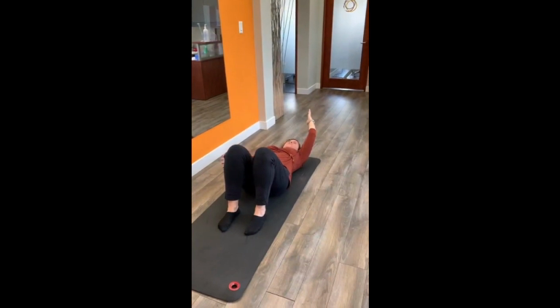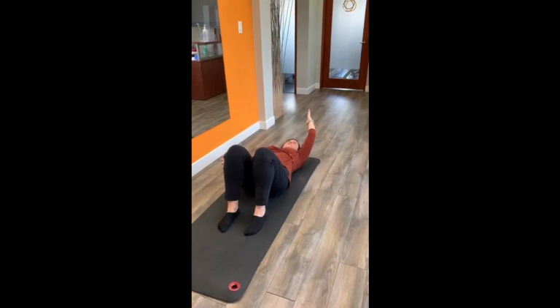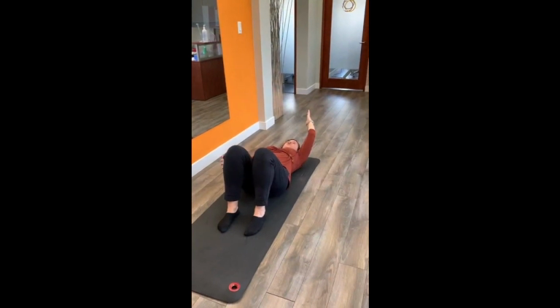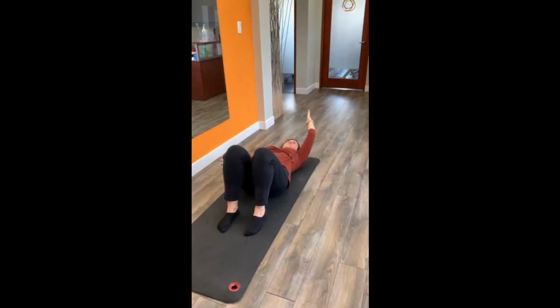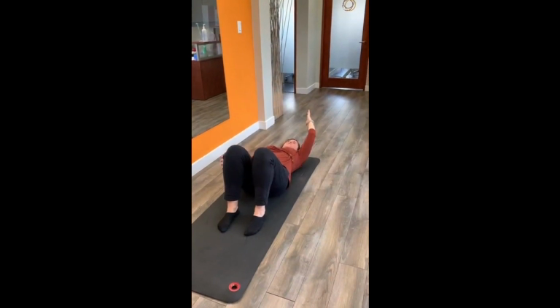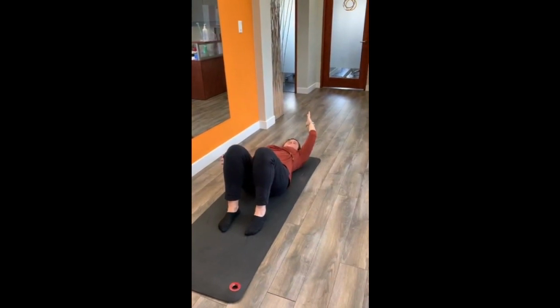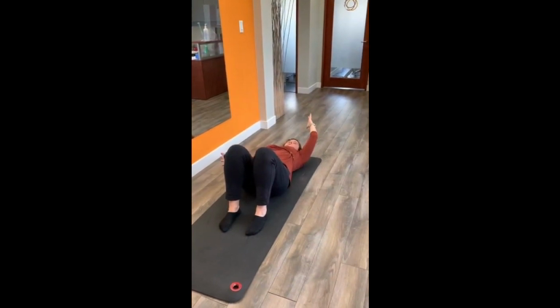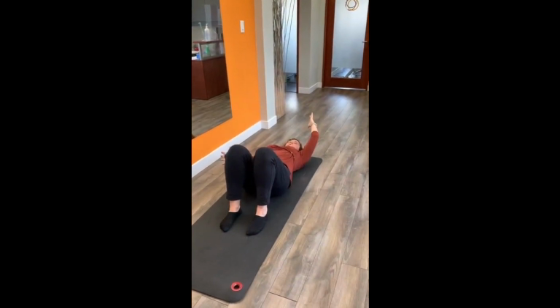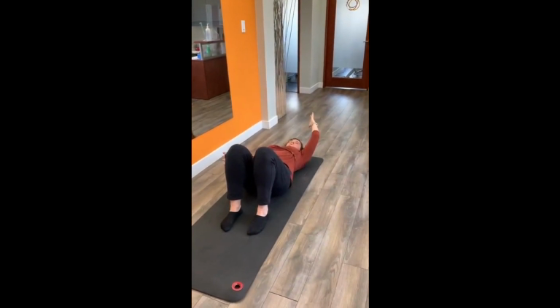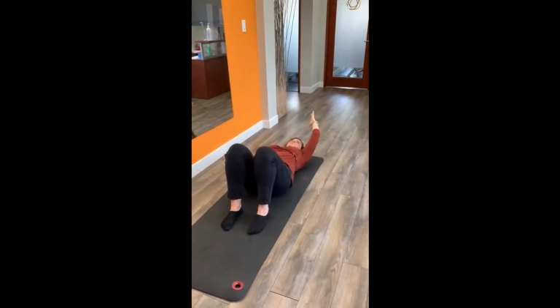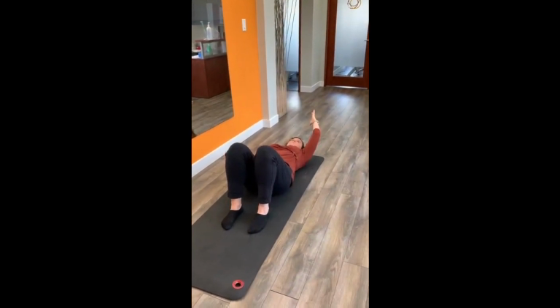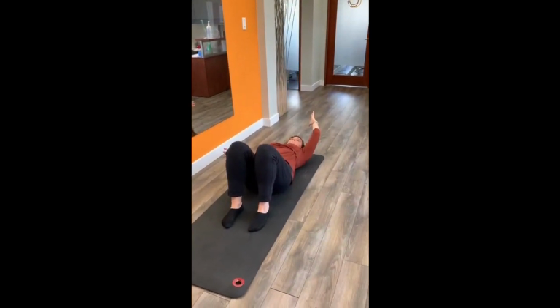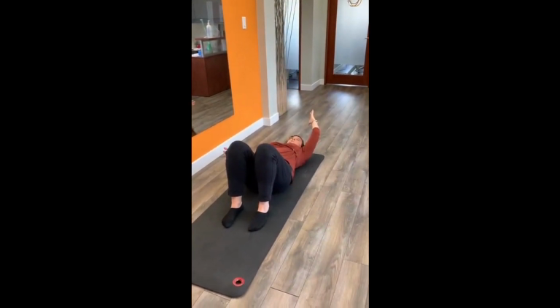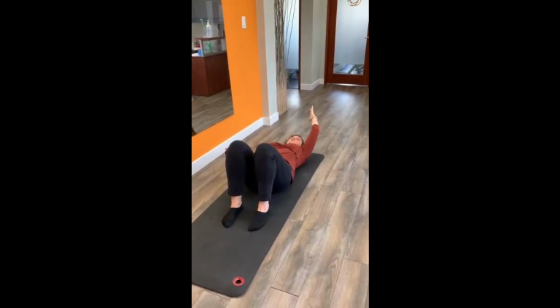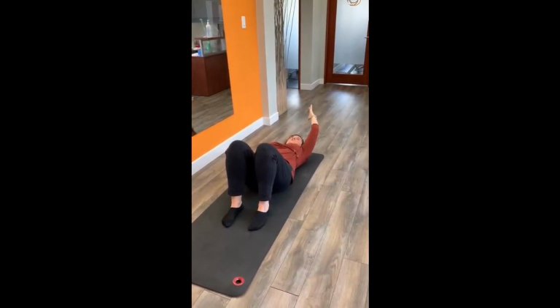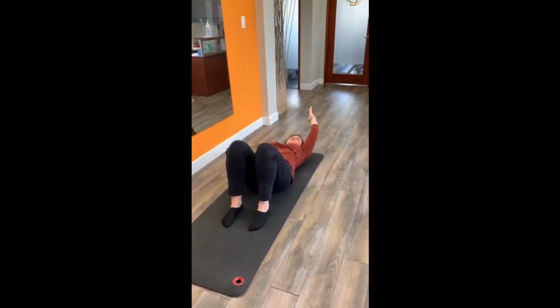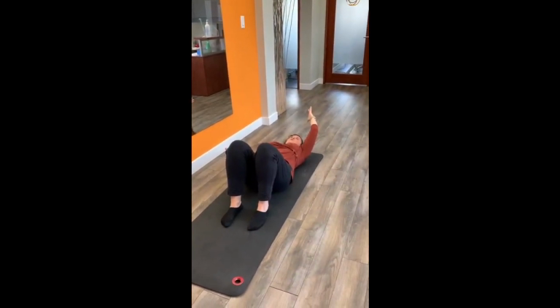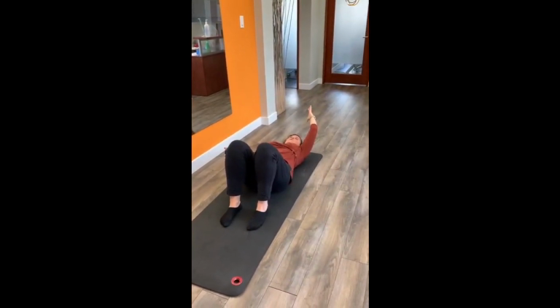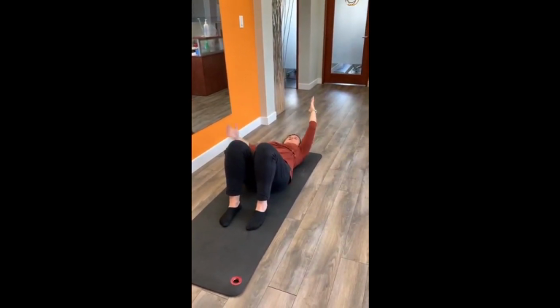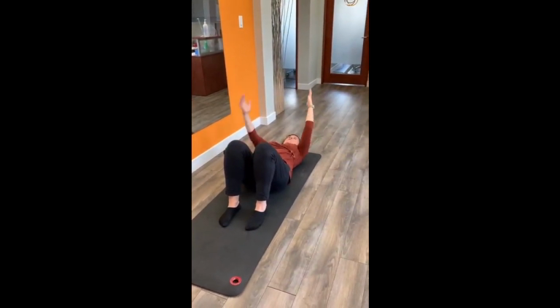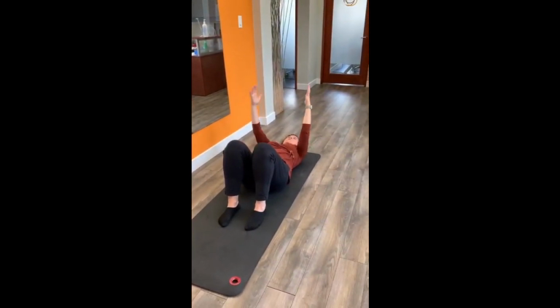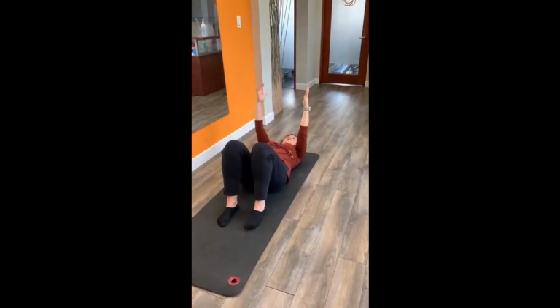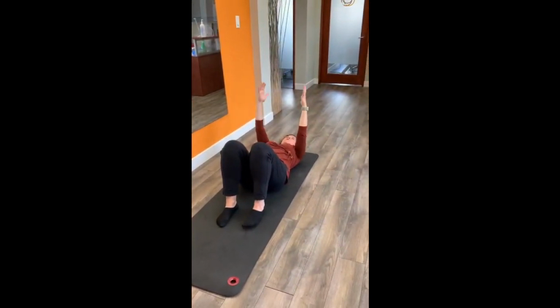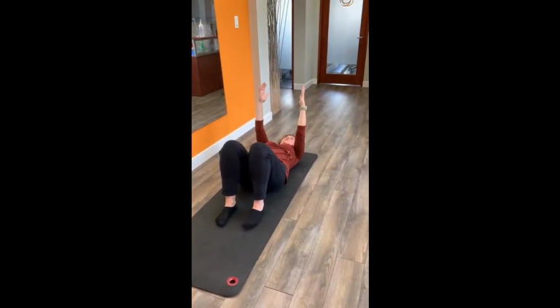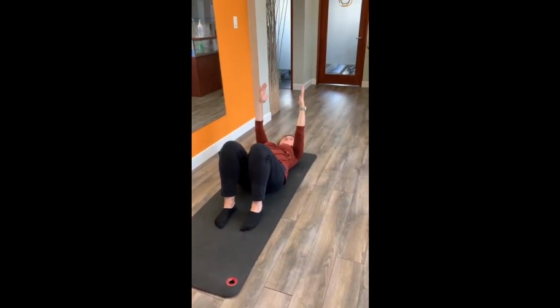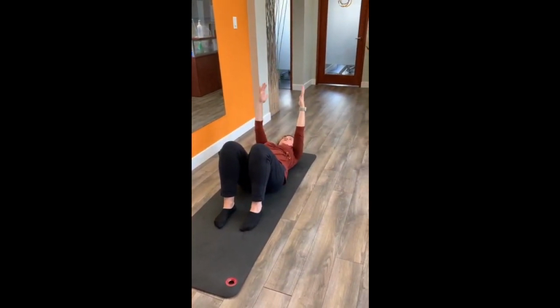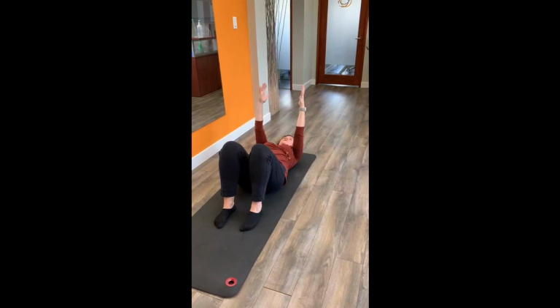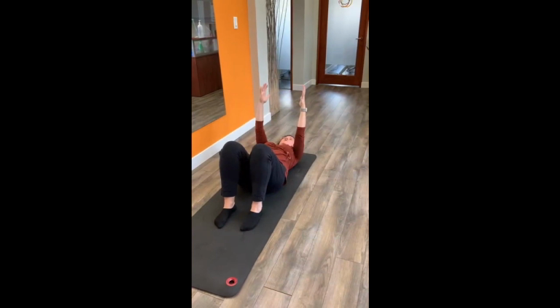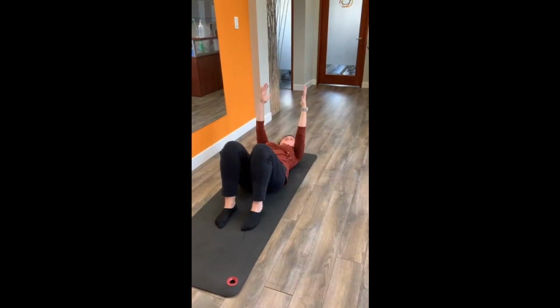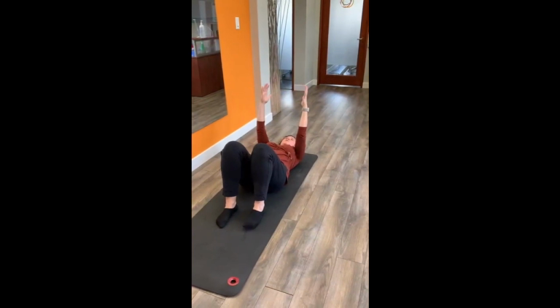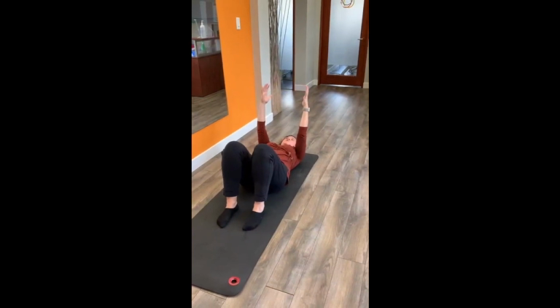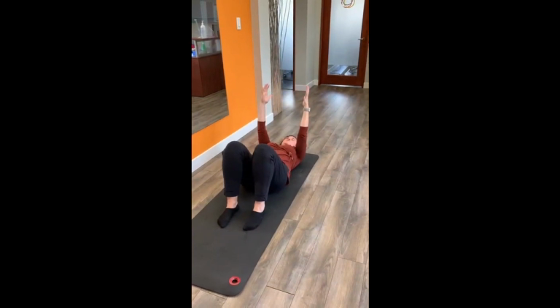If I go much further I'm going to pop my chest off, so I only want to go as far as I can go with control.